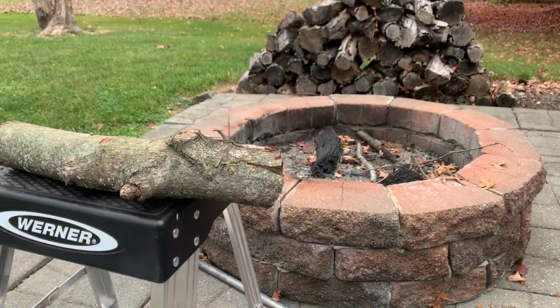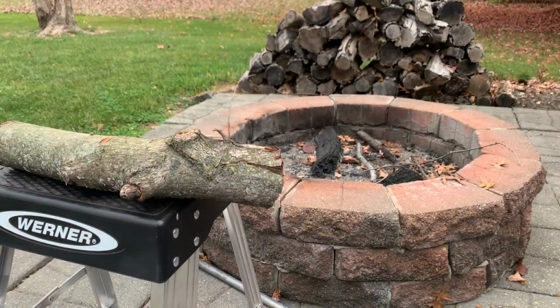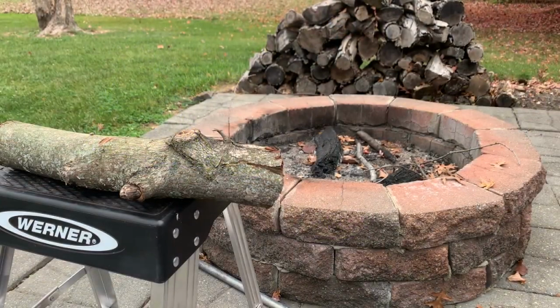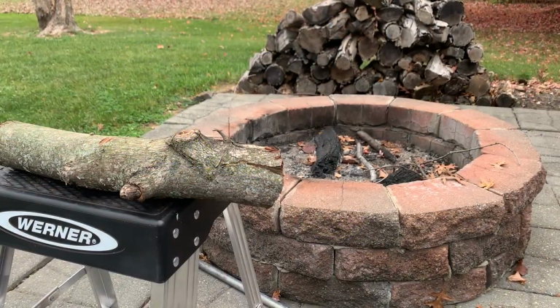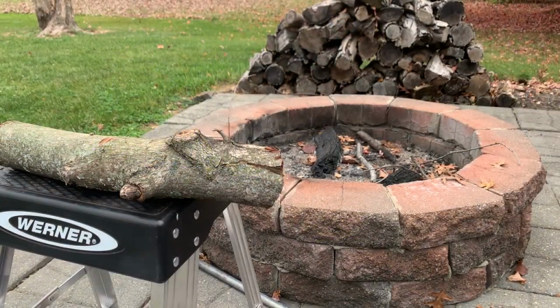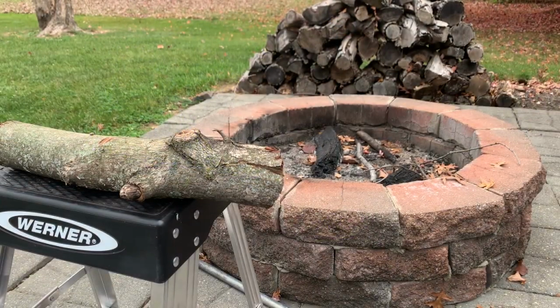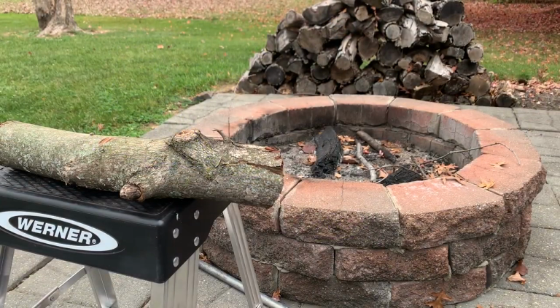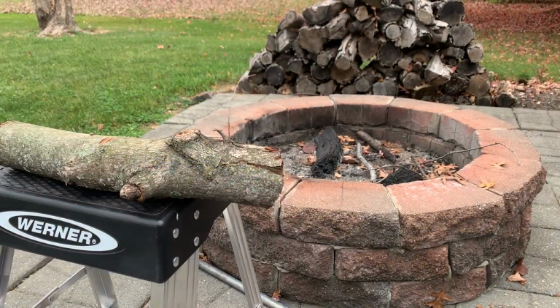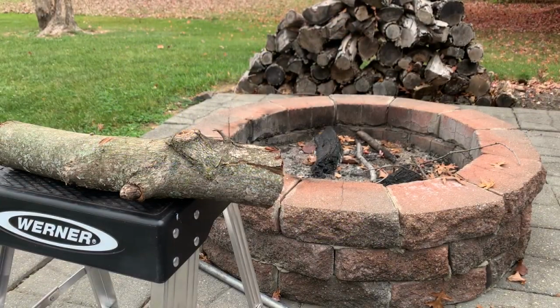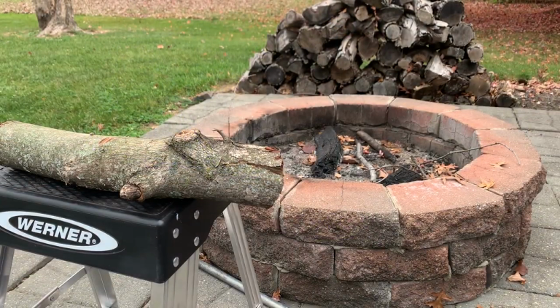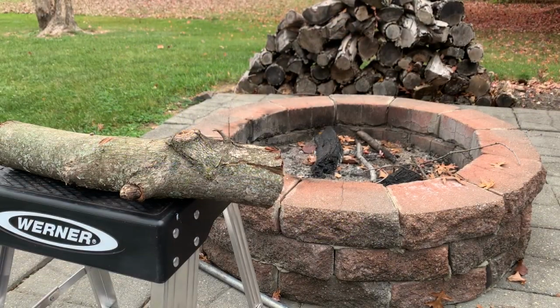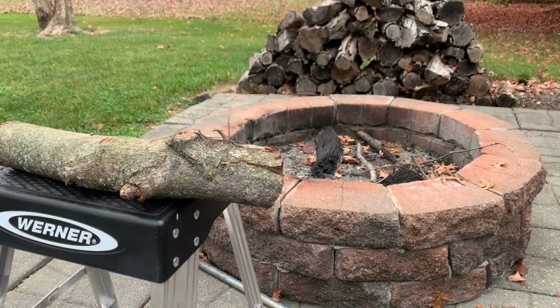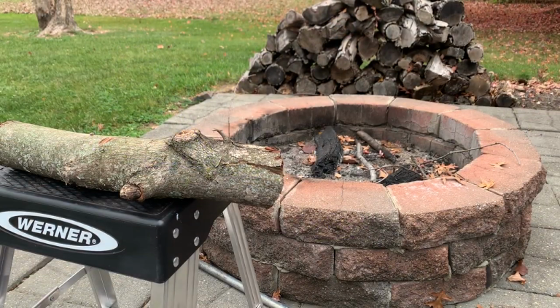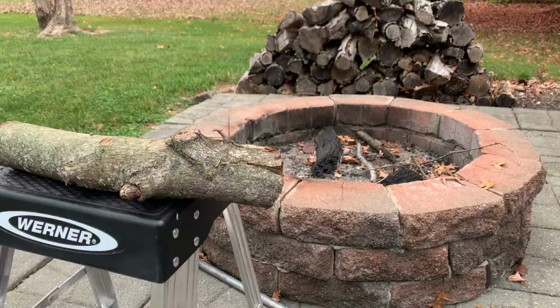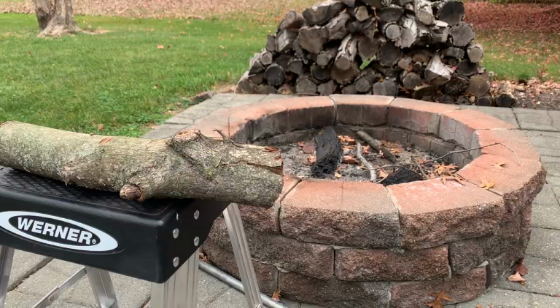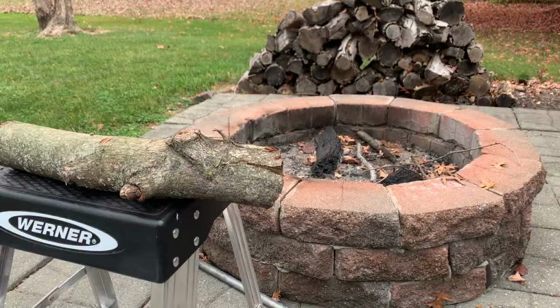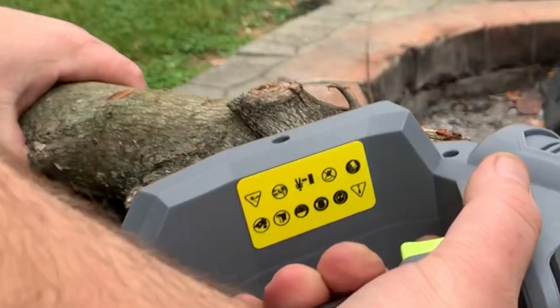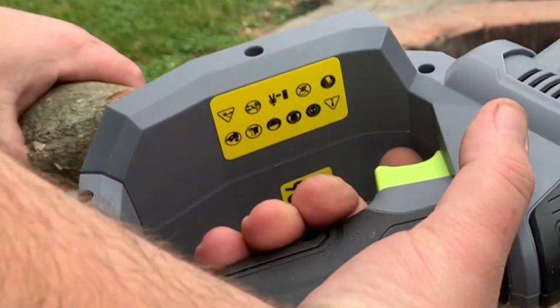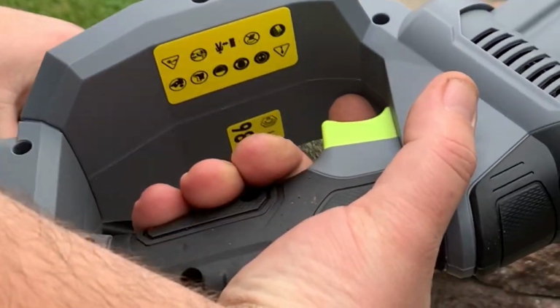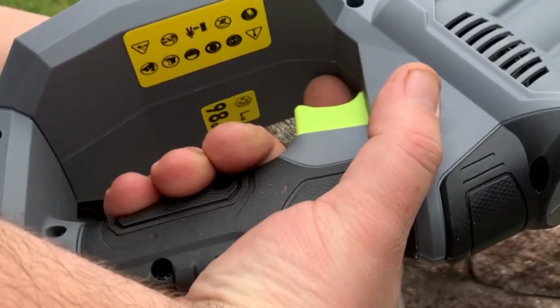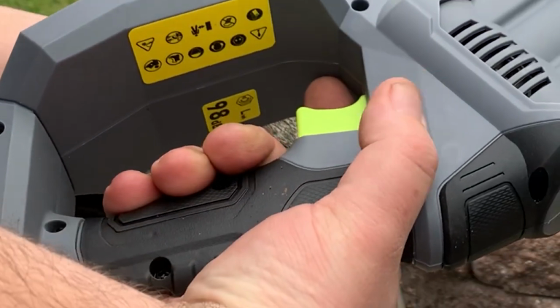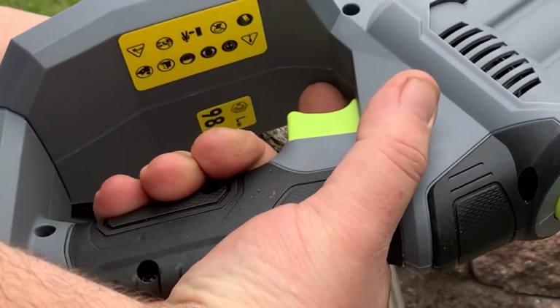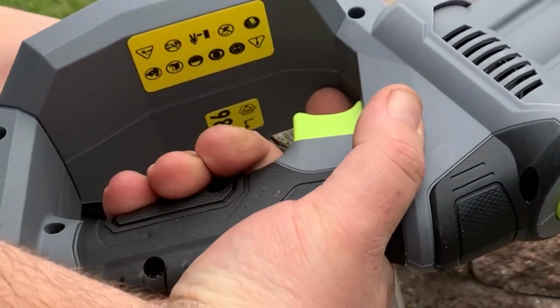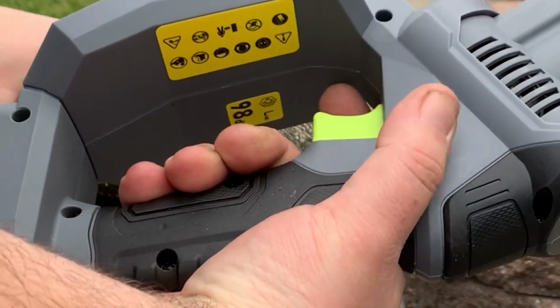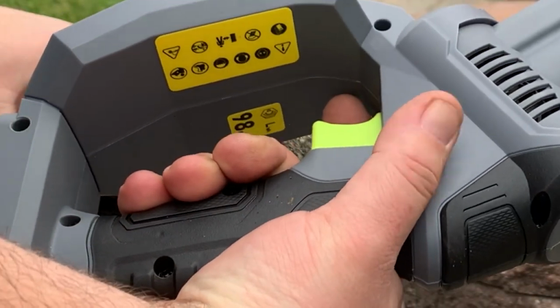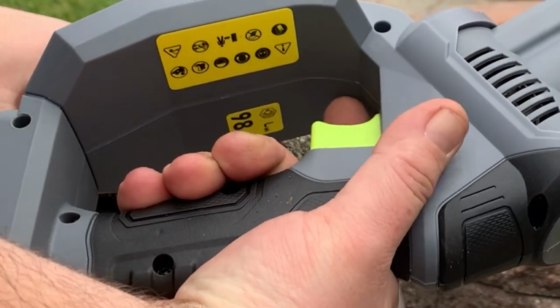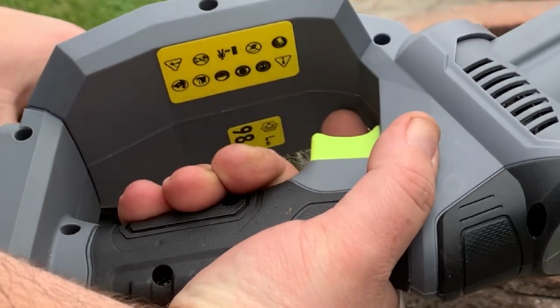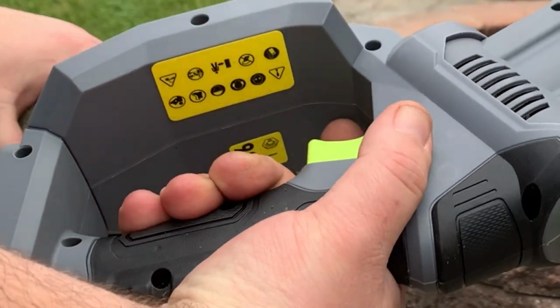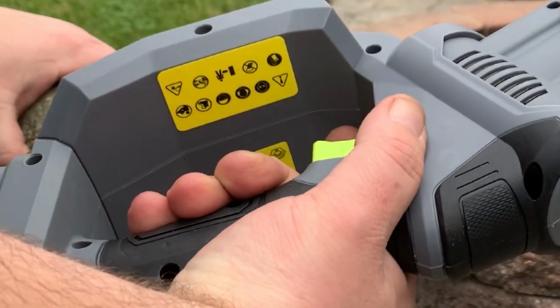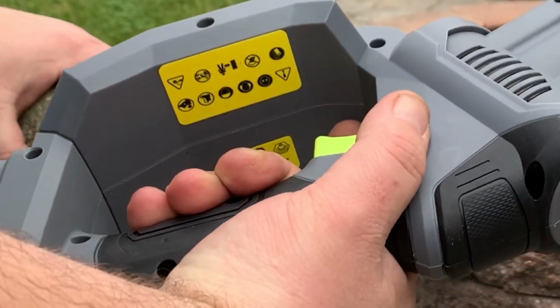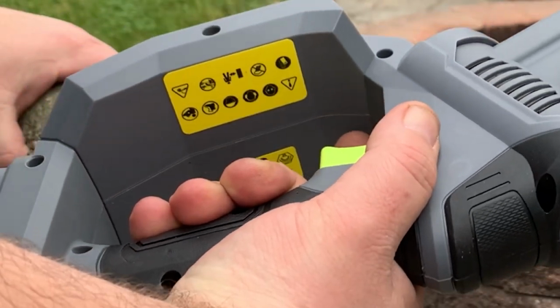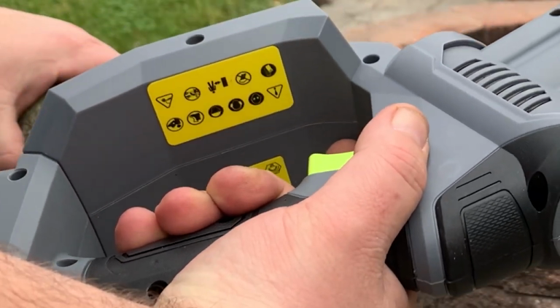We'll try this out here with a few cuts on a piece of wood that I got from my fire pit. There is a button you have to push on the side before you pull the trigger.